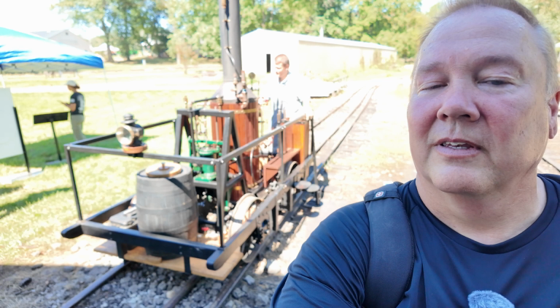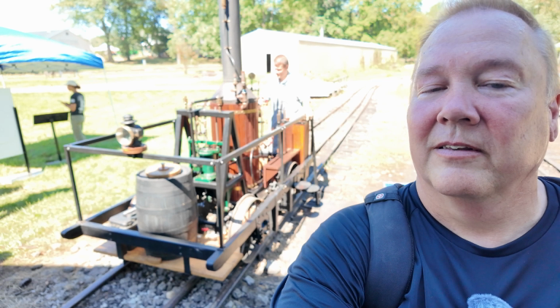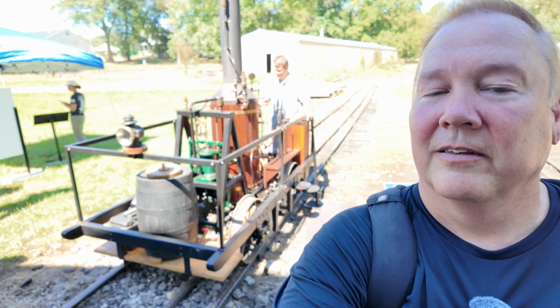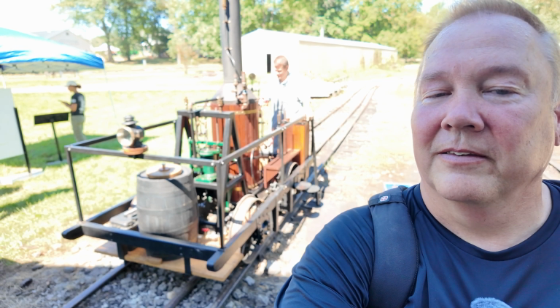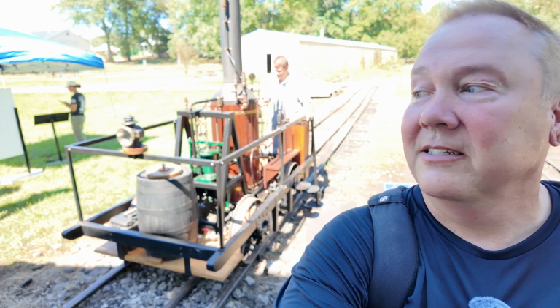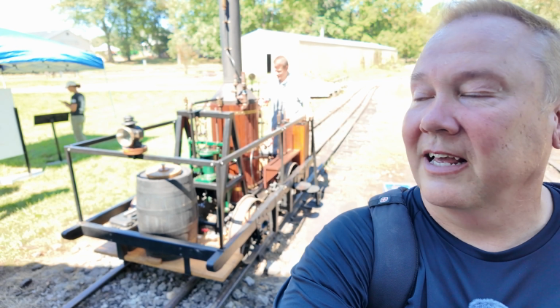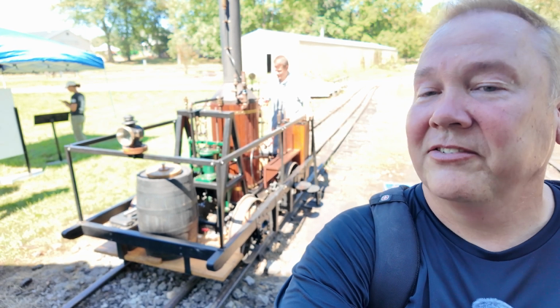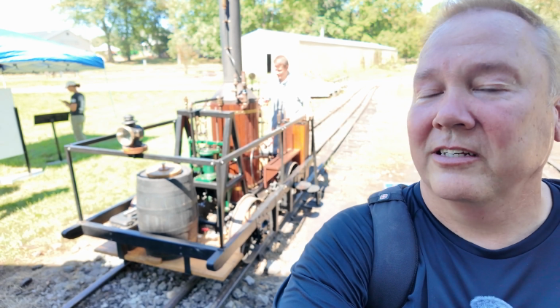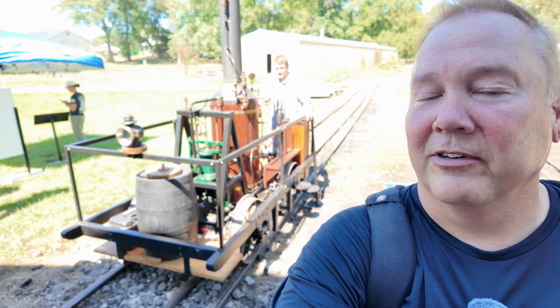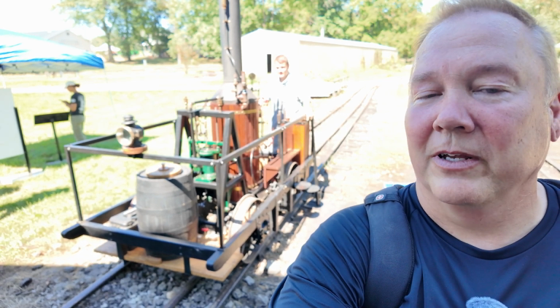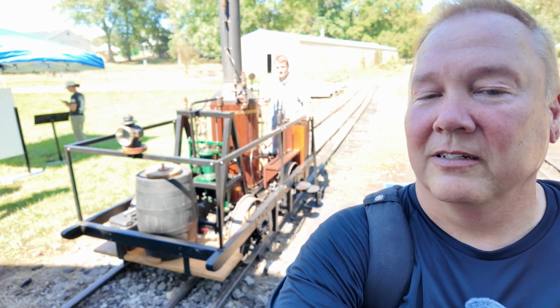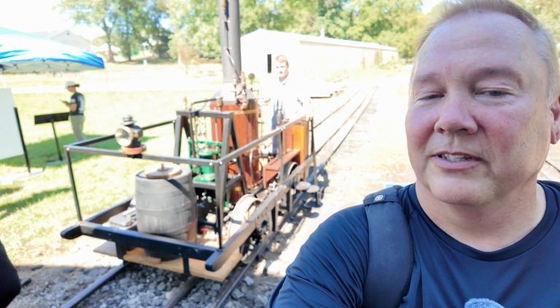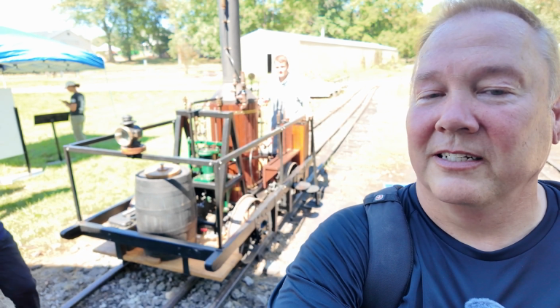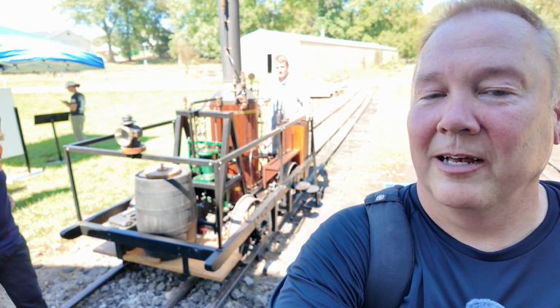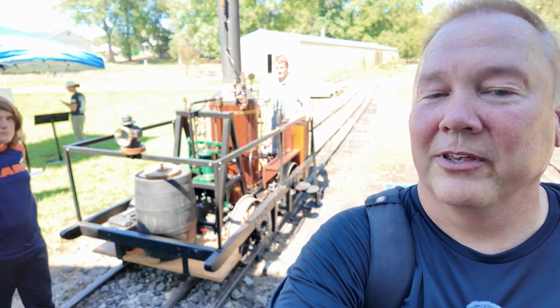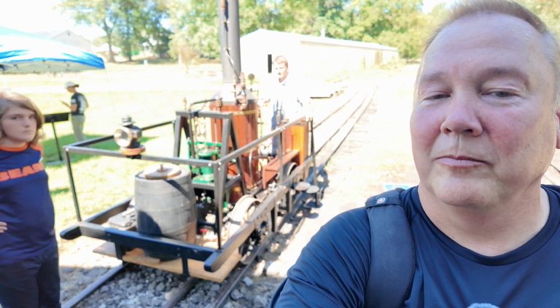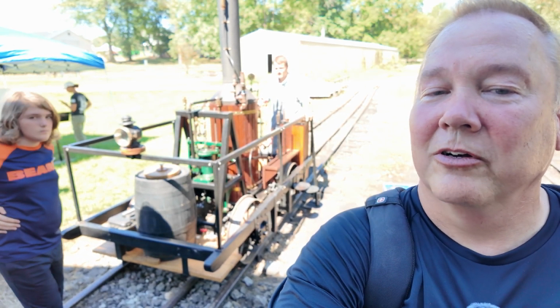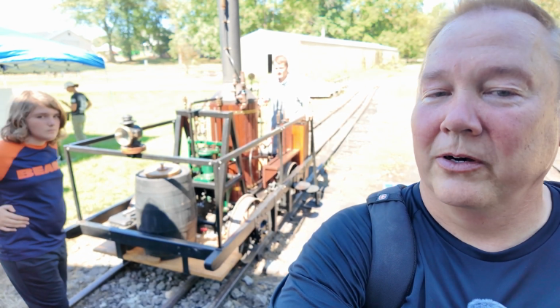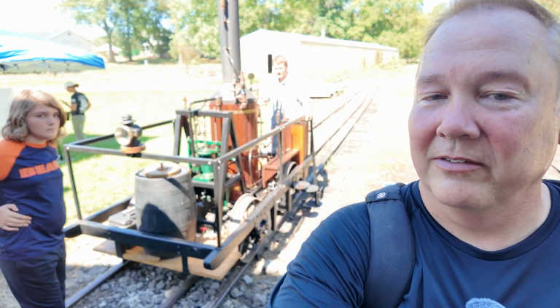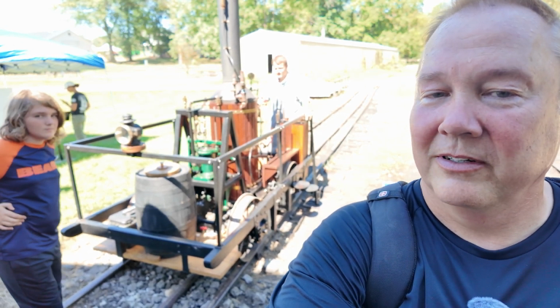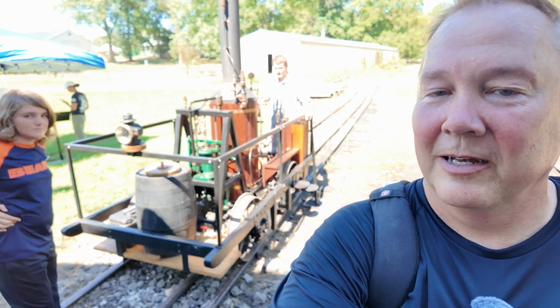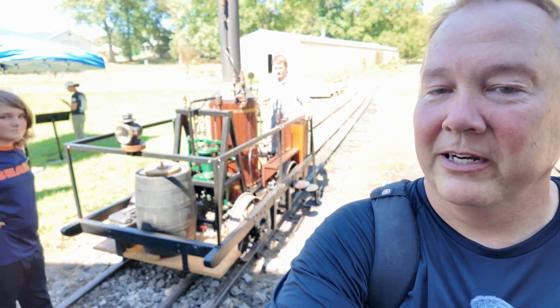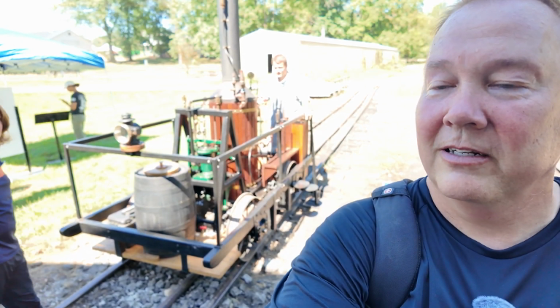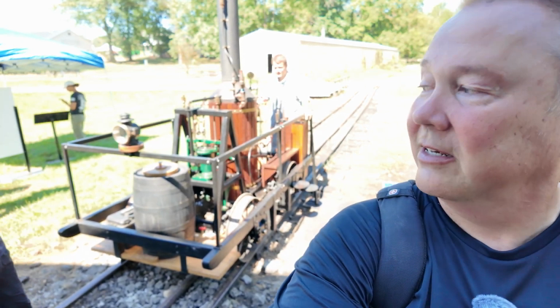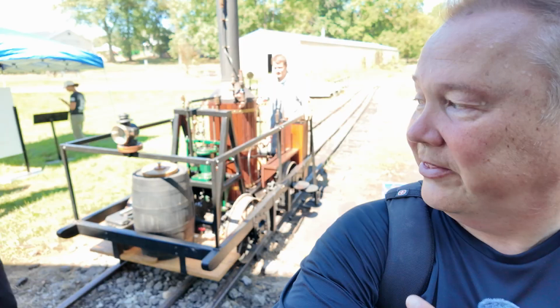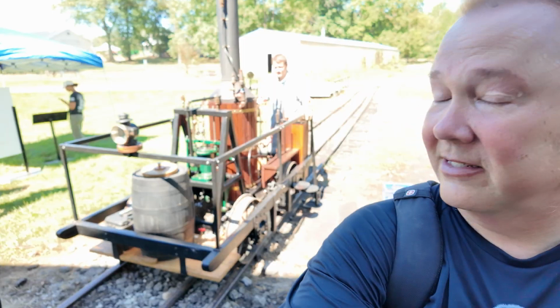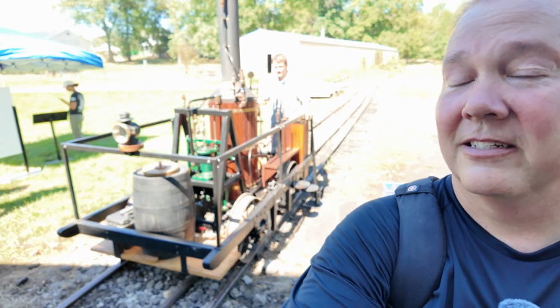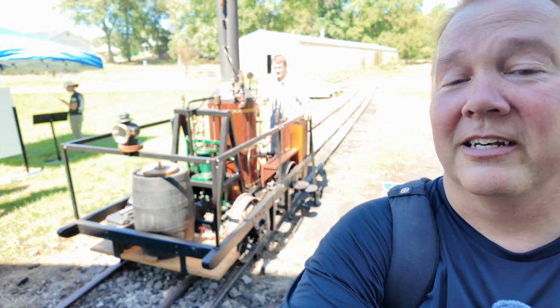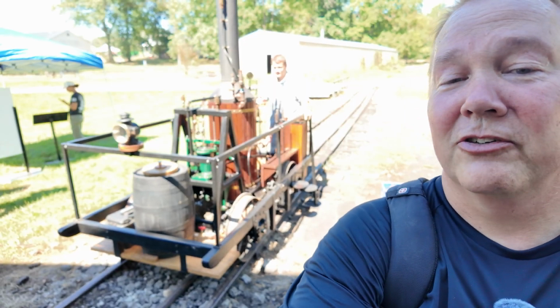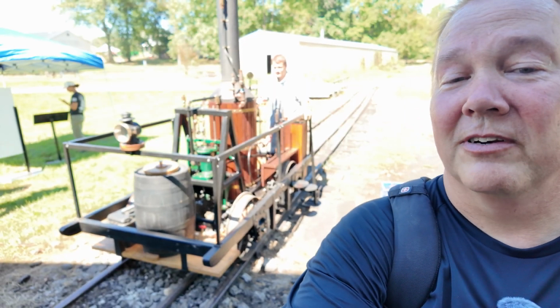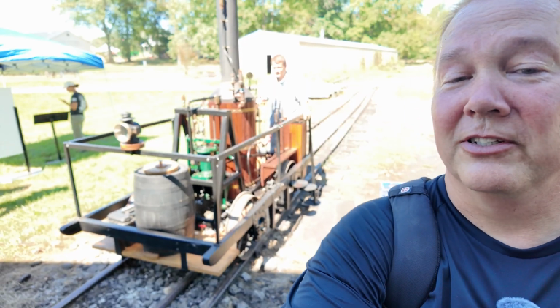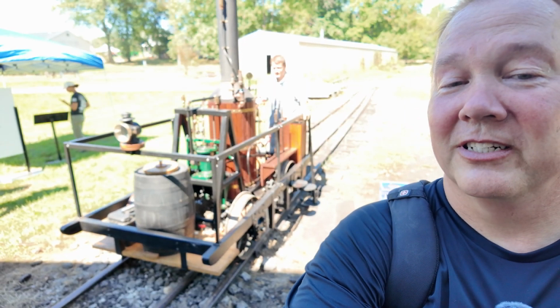This is a half-scale replica of the Tom Thumb locomotive. I'm Darren, and this is the Industrial Revolution.